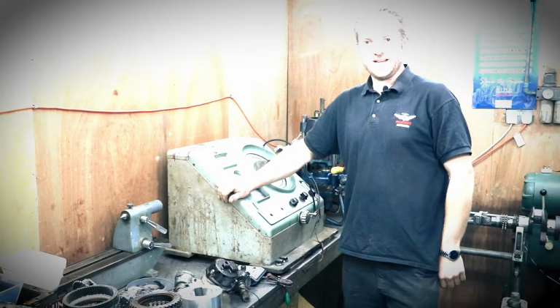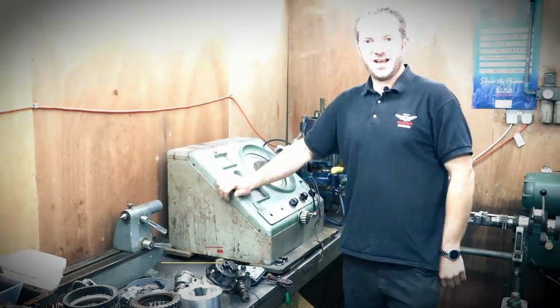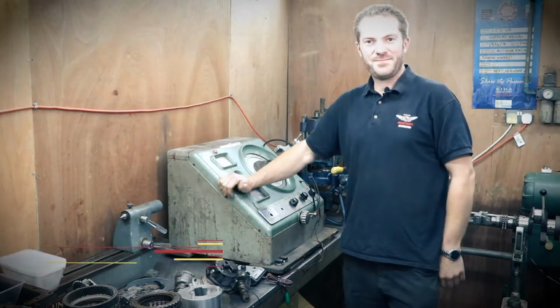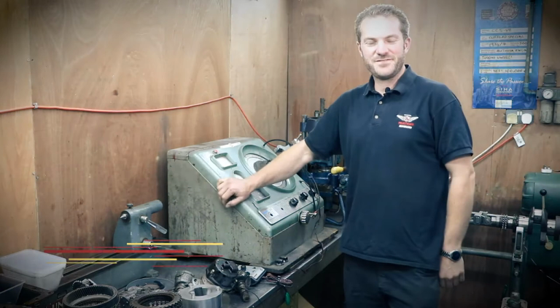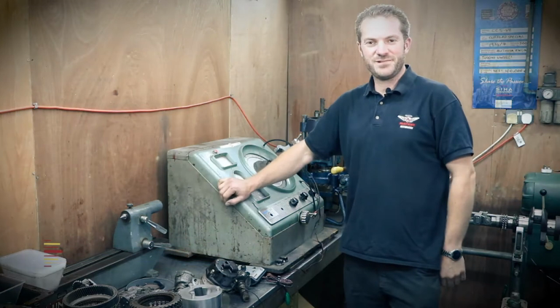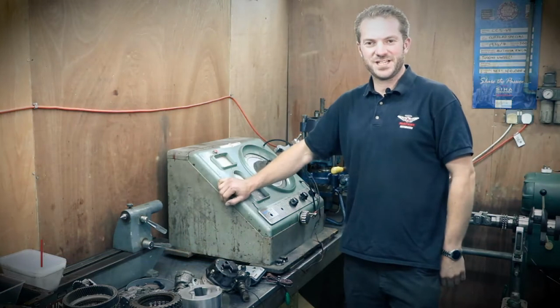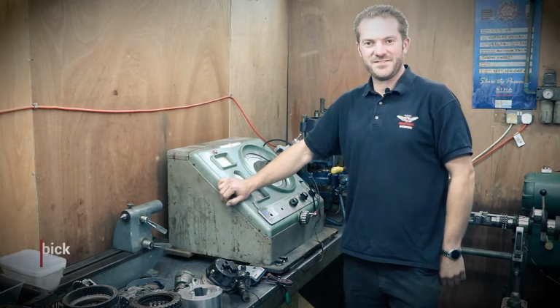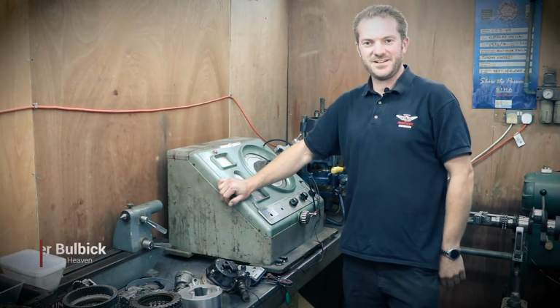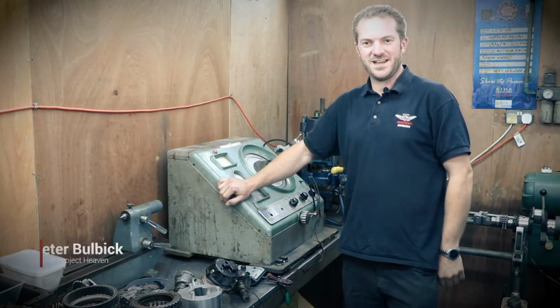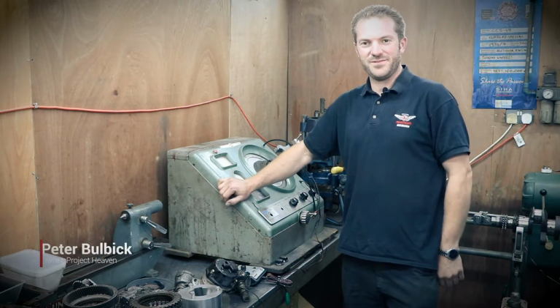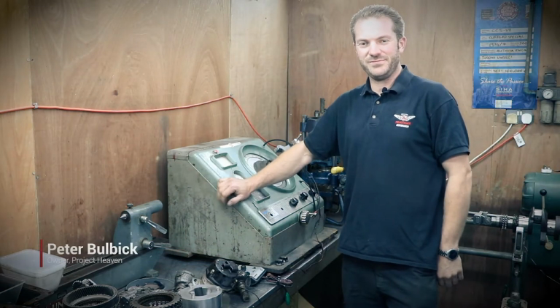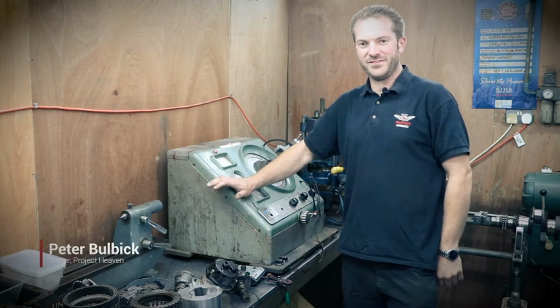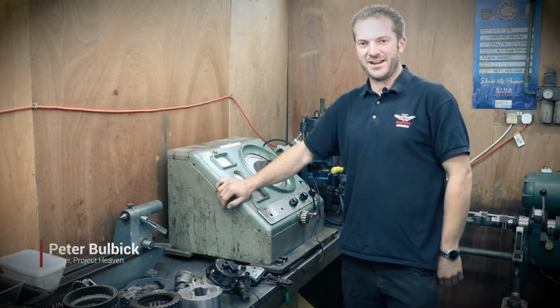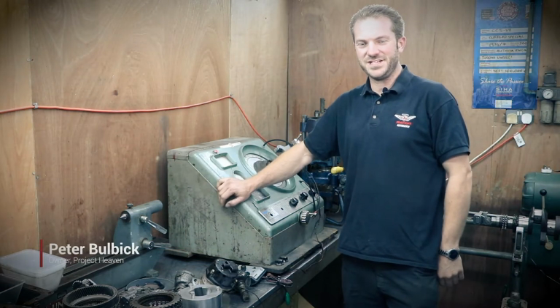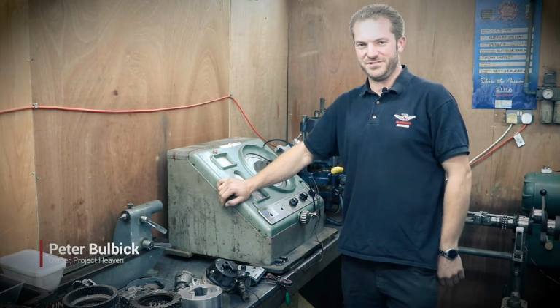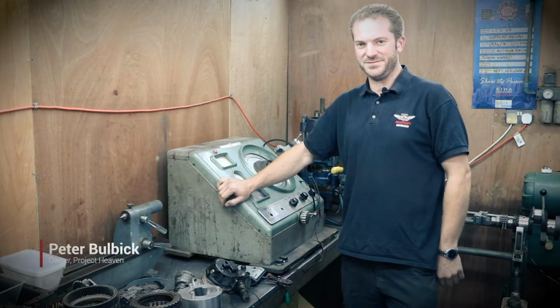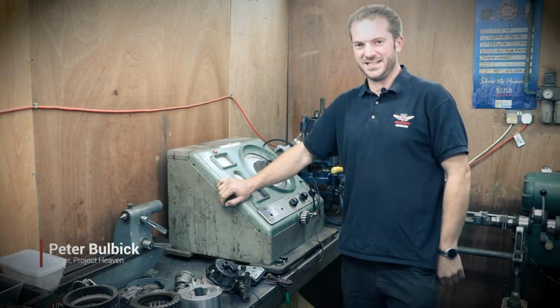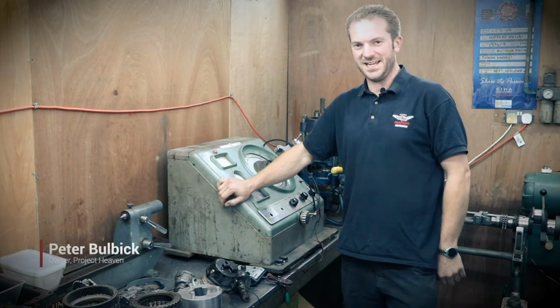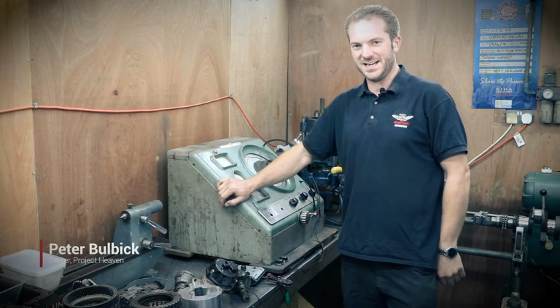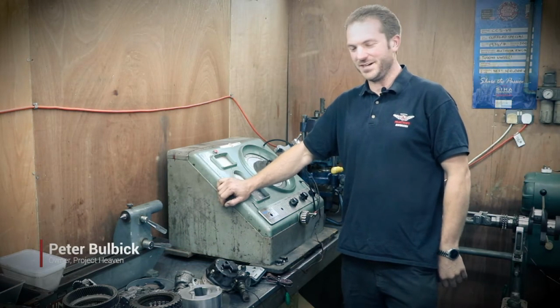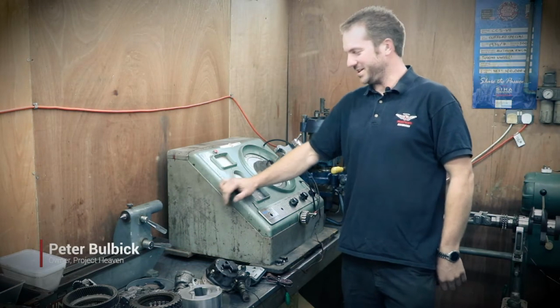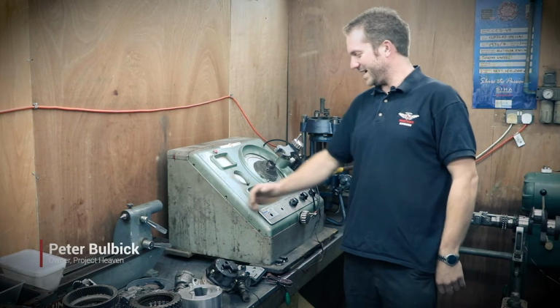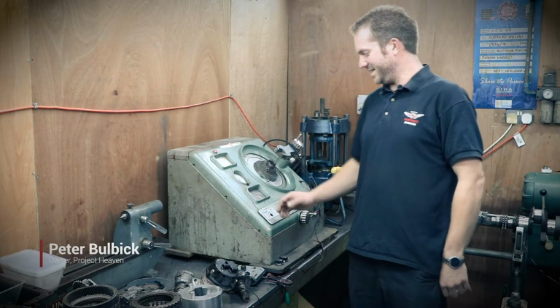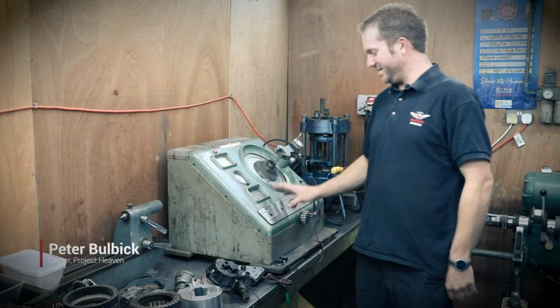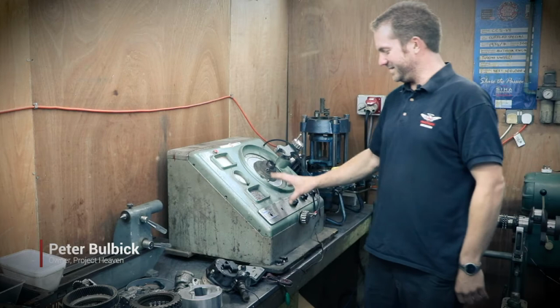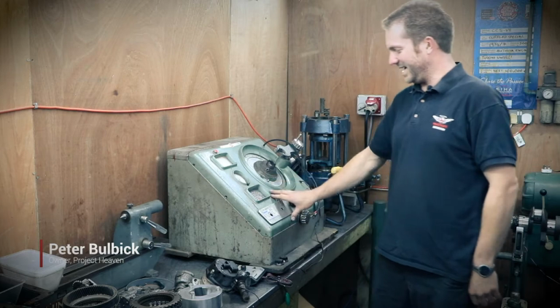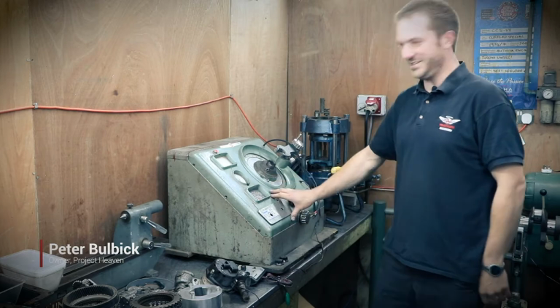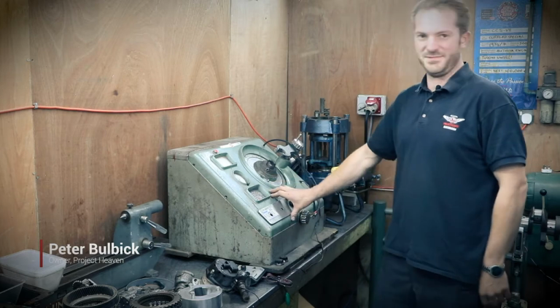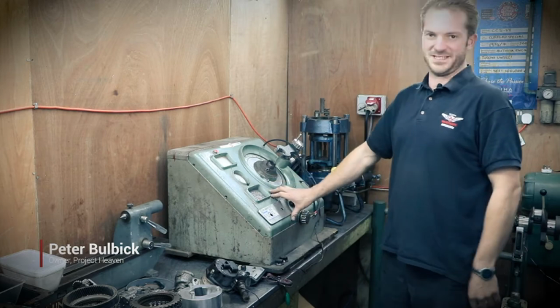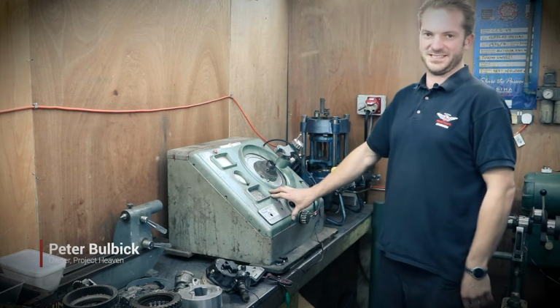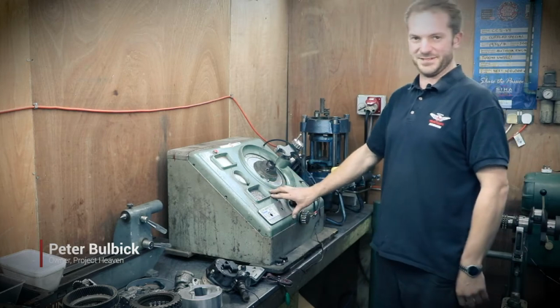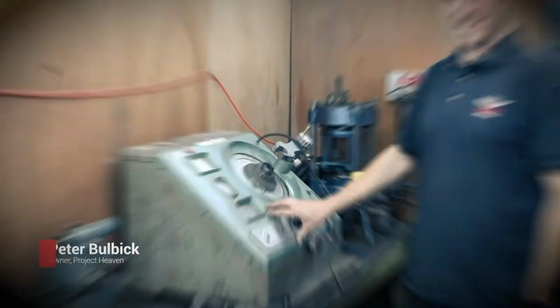Hi, I'm Pete from Project Heaven. We're in one of our engine rooms today and I'm going to show you how to use our distributor testing machine.